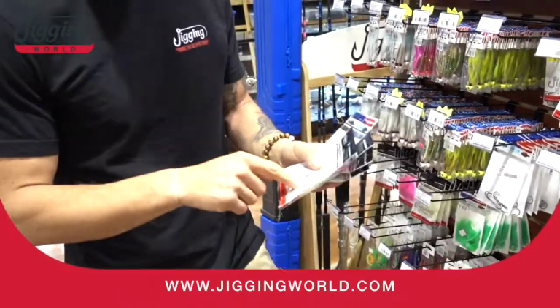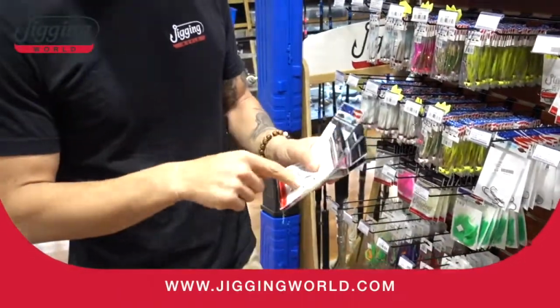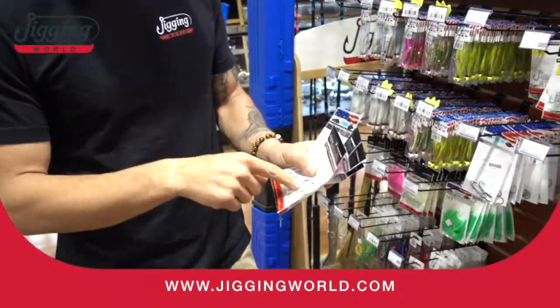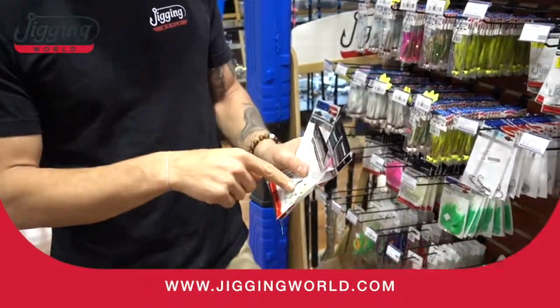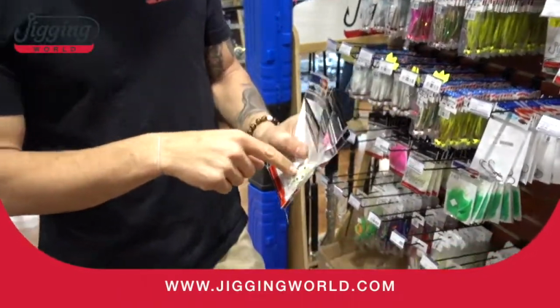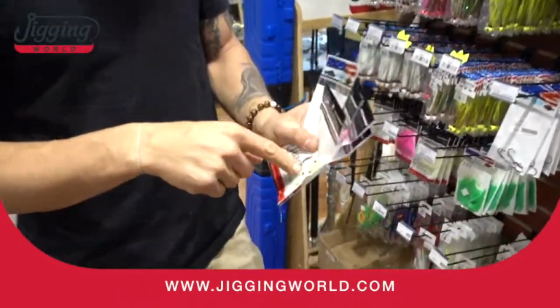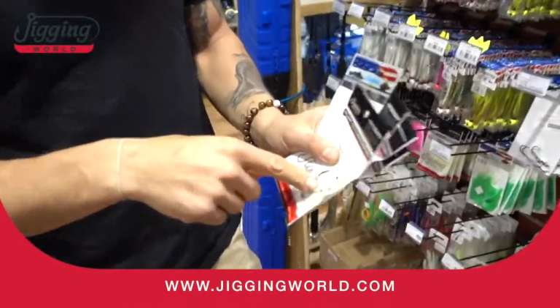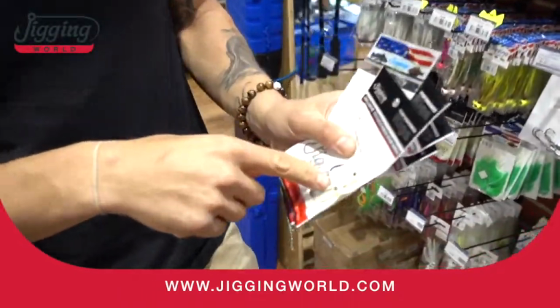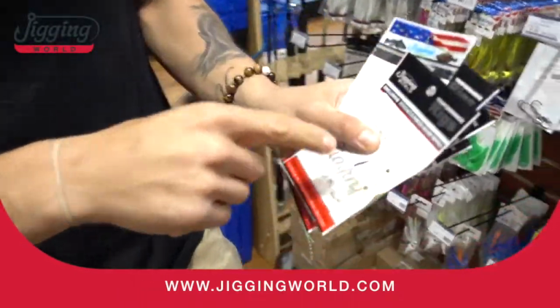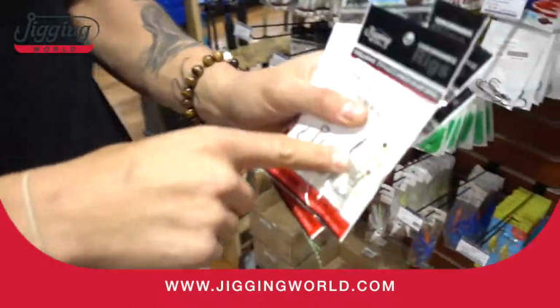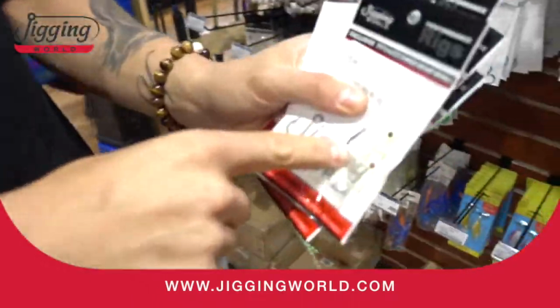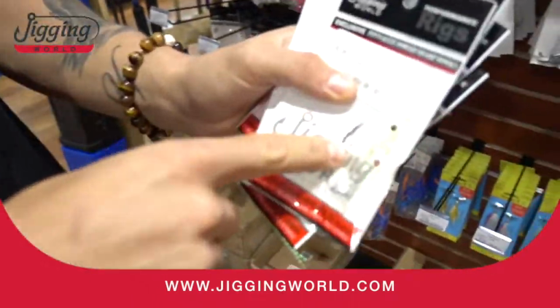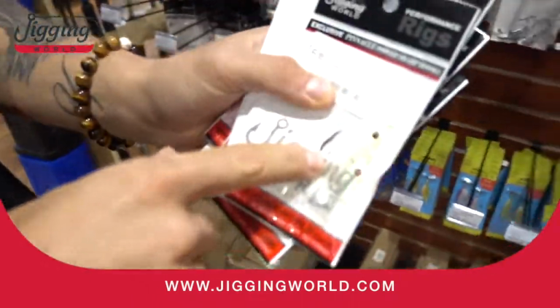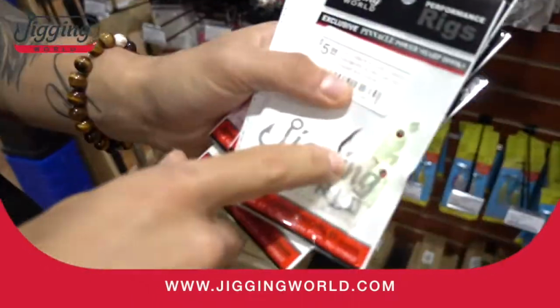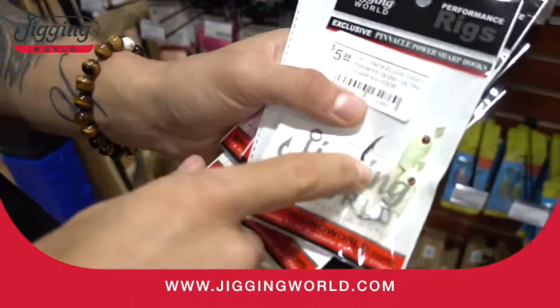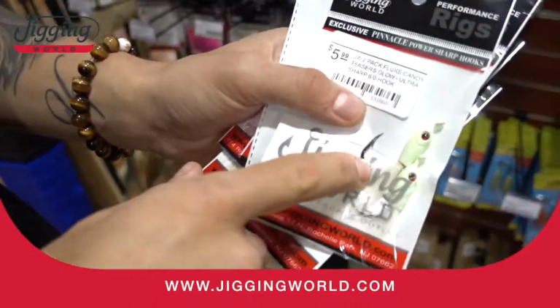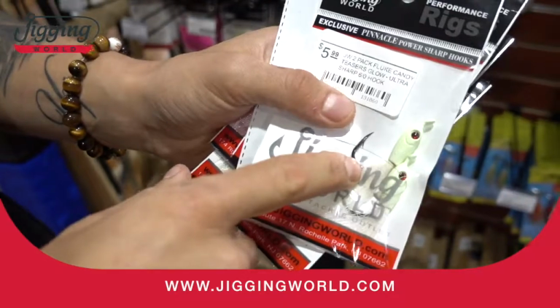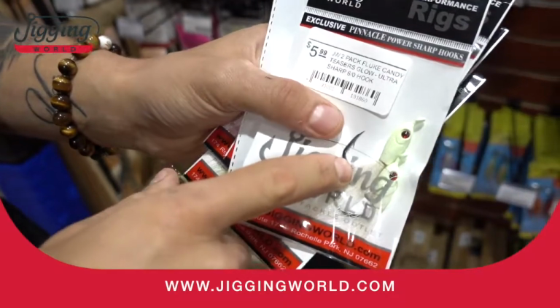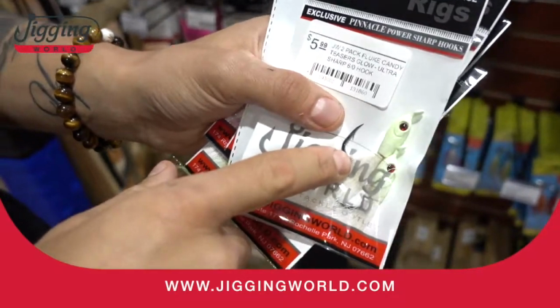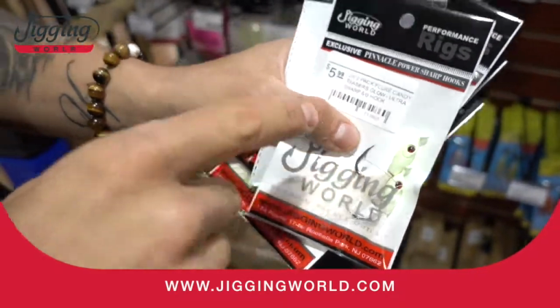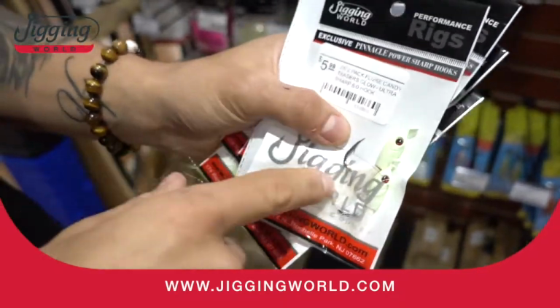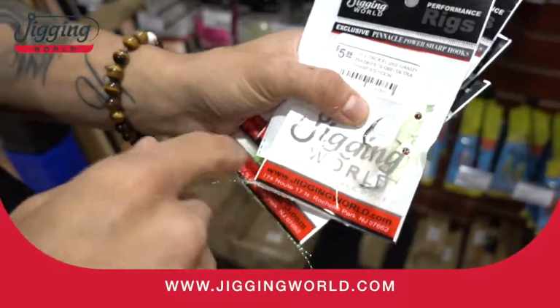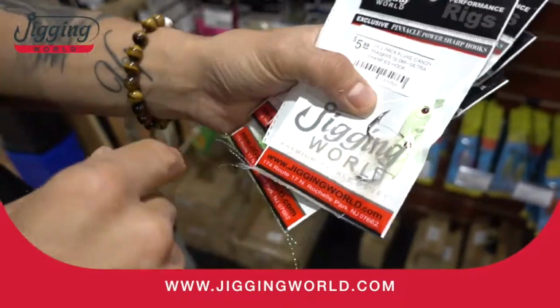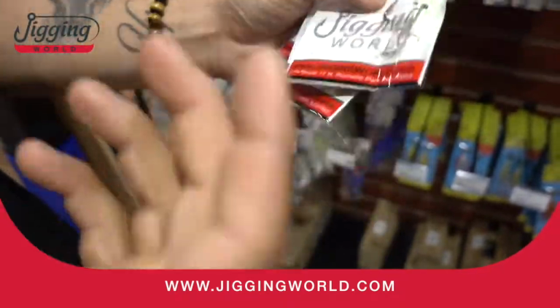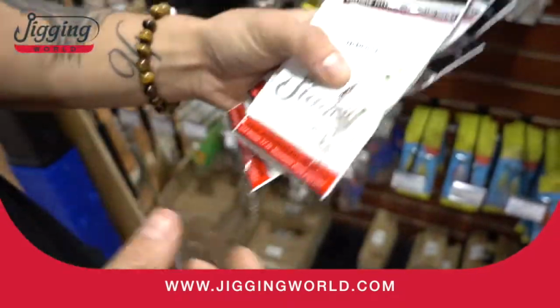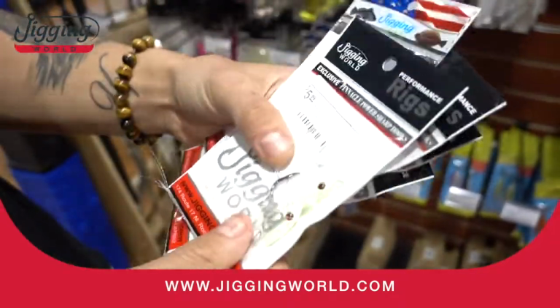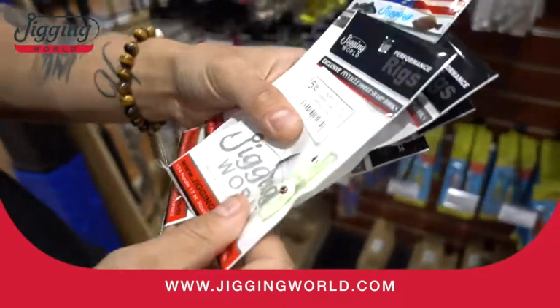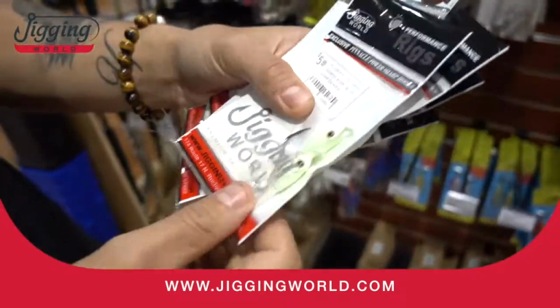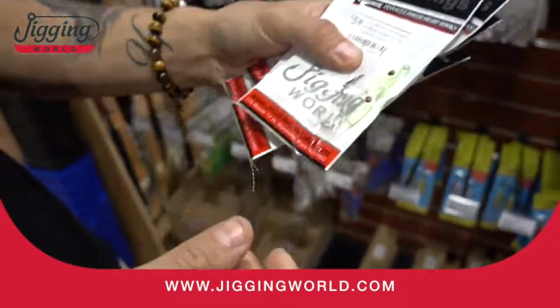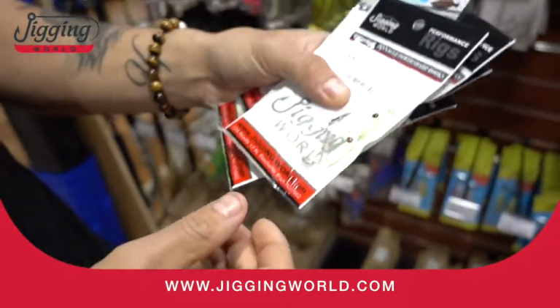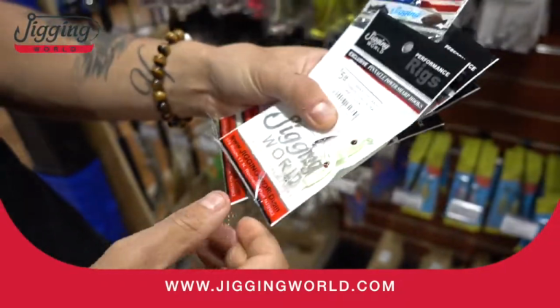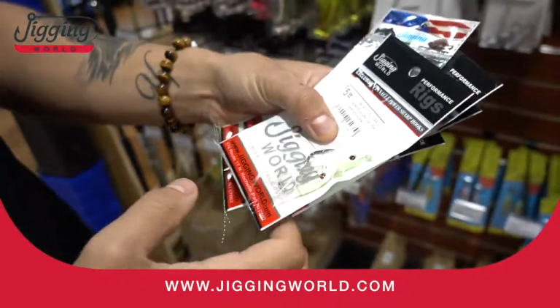New for this year, they're actually coming with a 6.0 hook. It's something to look for — you get a little better hook-up rate.